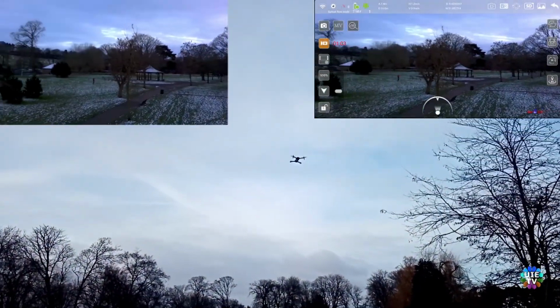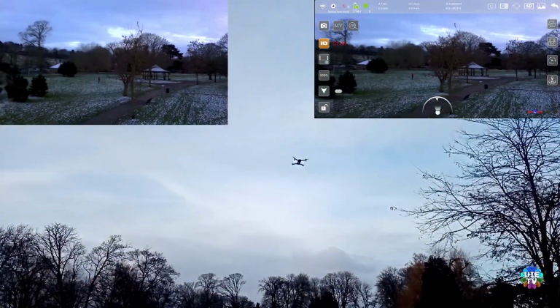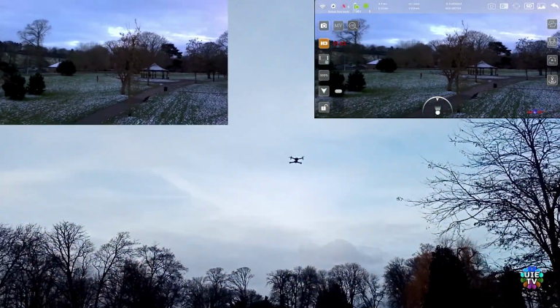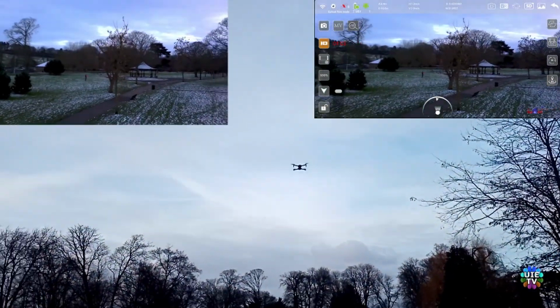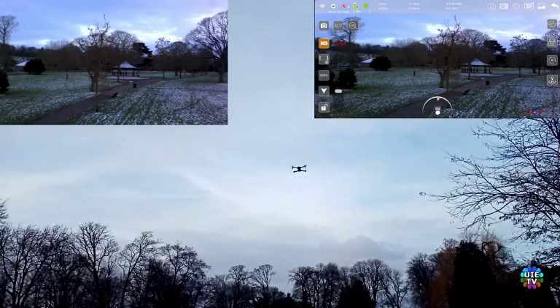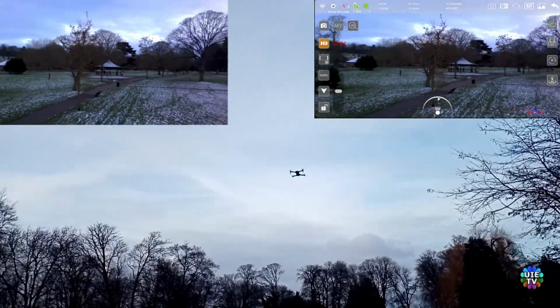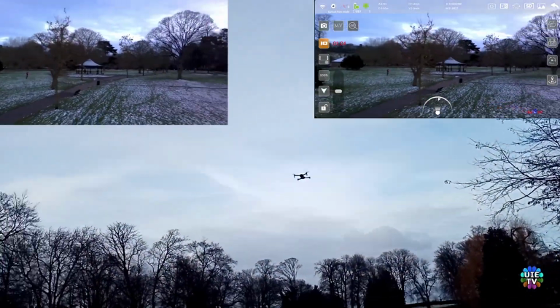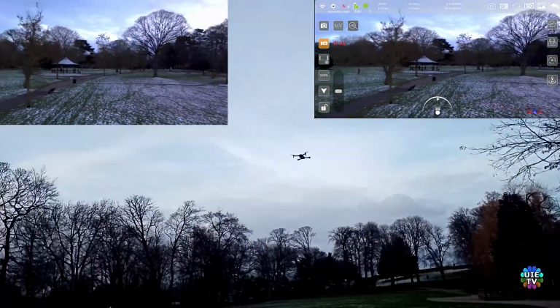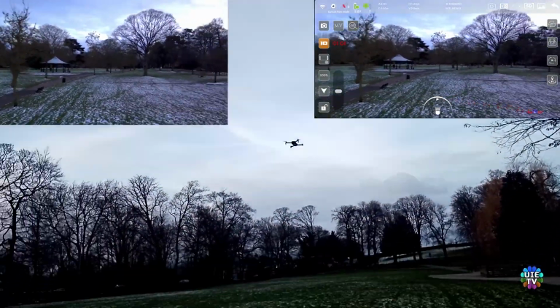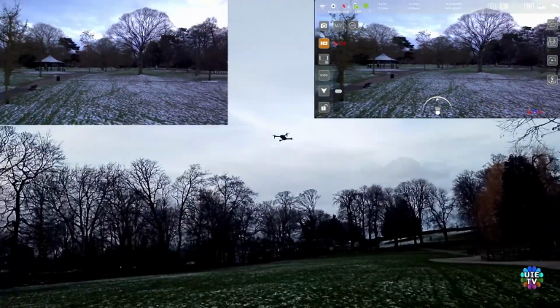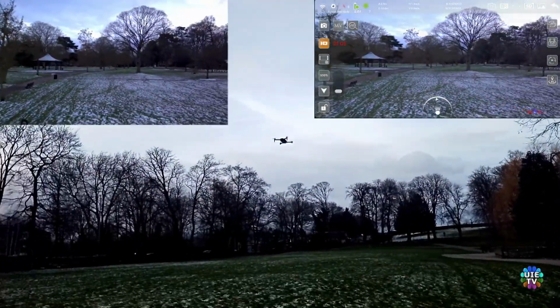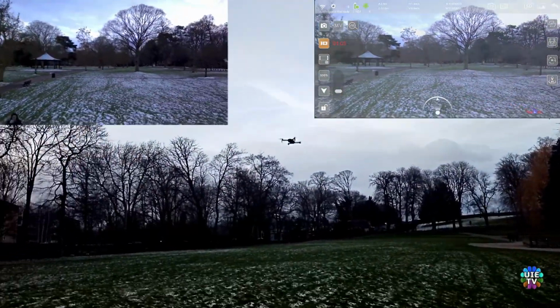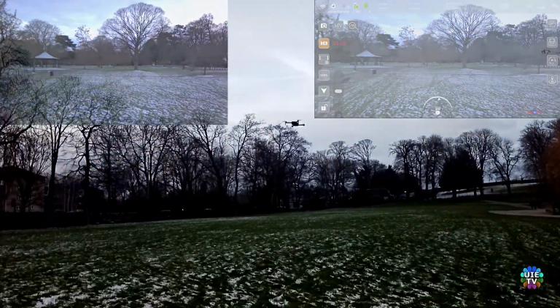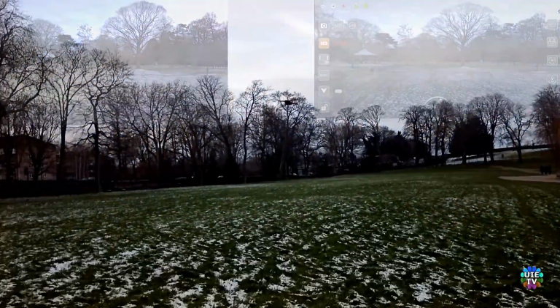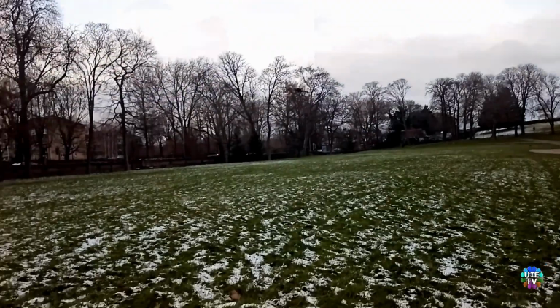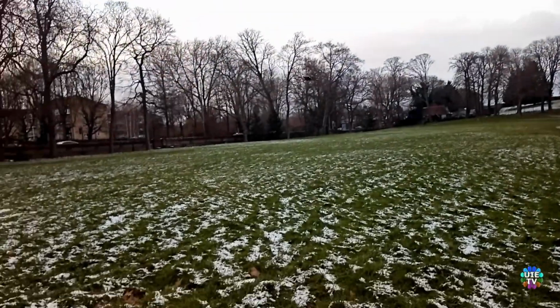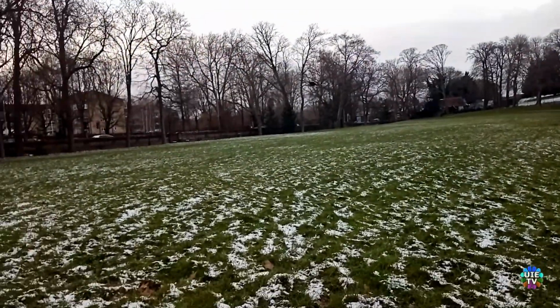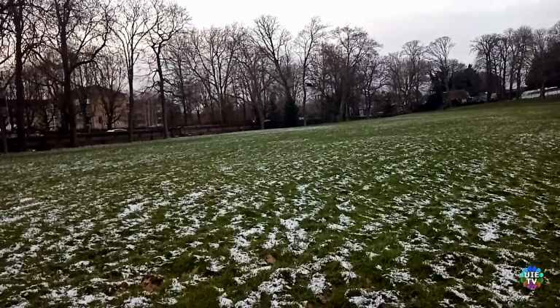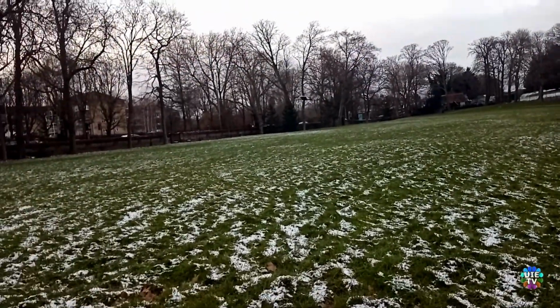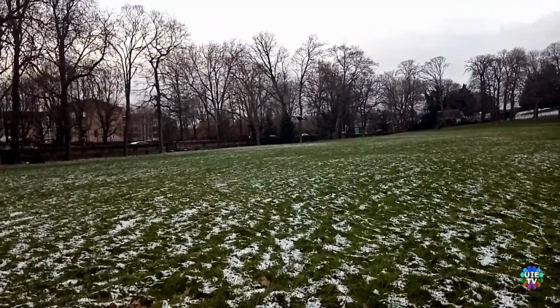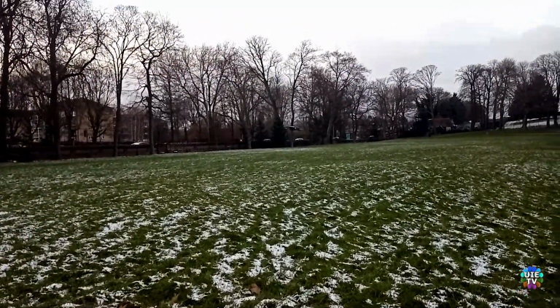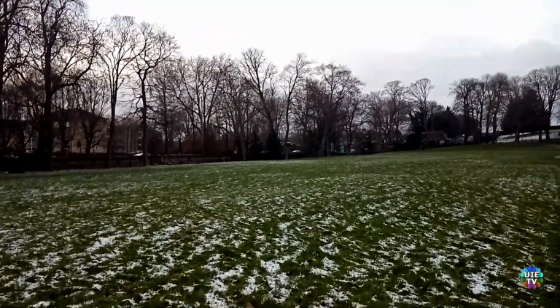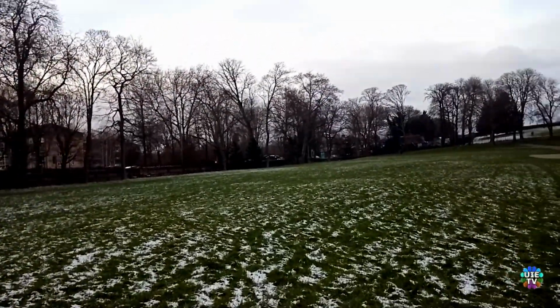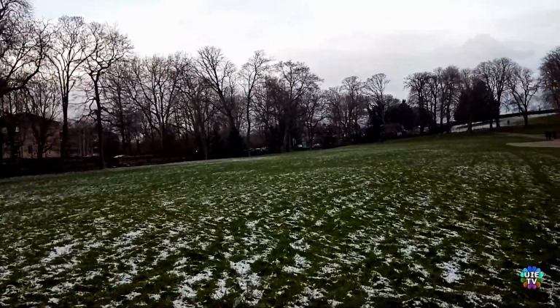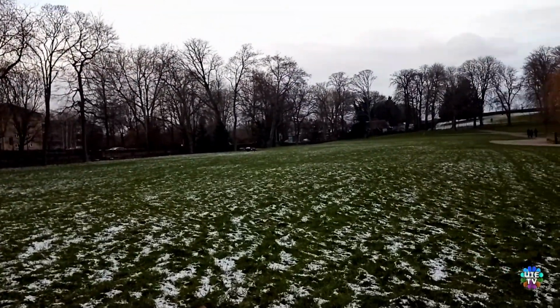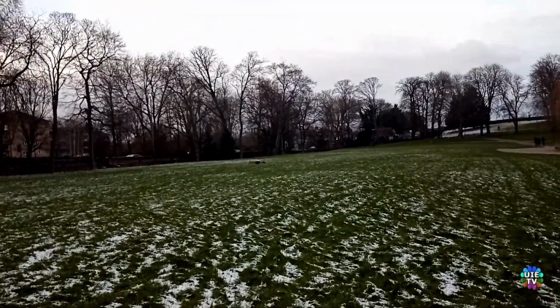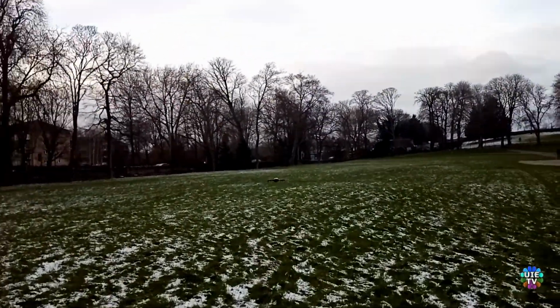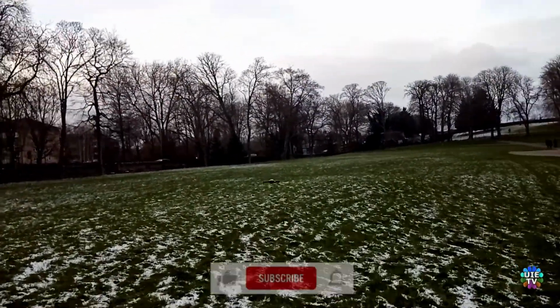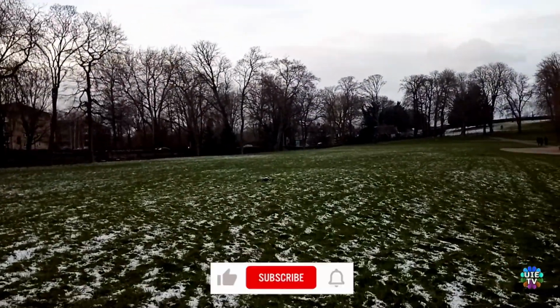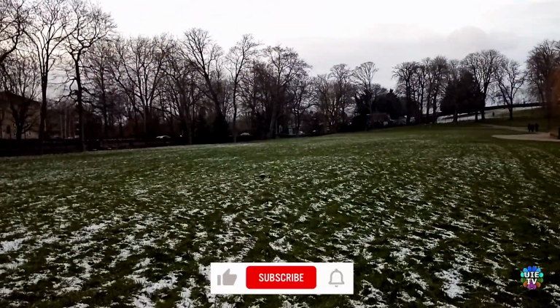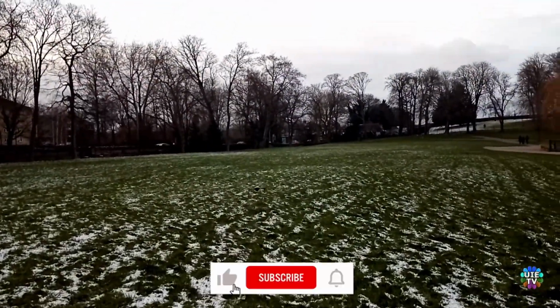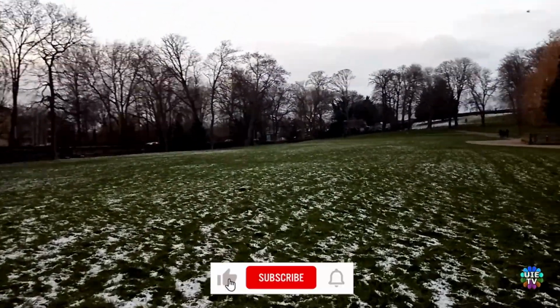Thanks for watching. Please hit like and share this video to Facebook and WhatsApp to give knowledge to everyone.